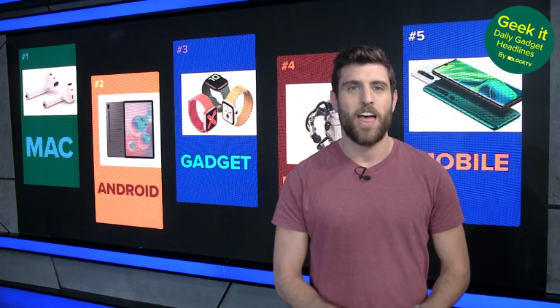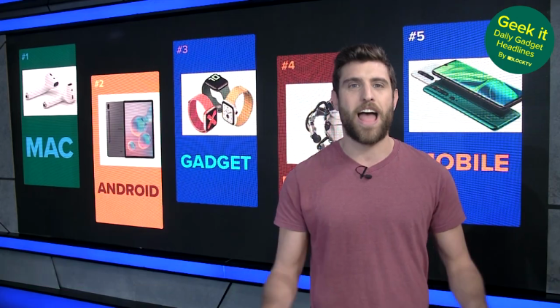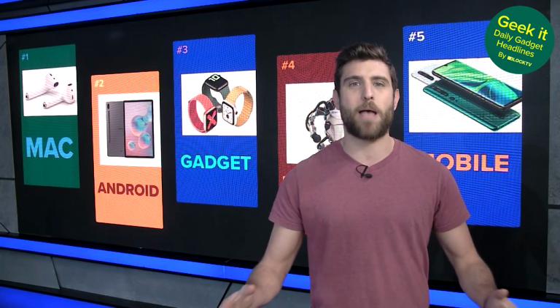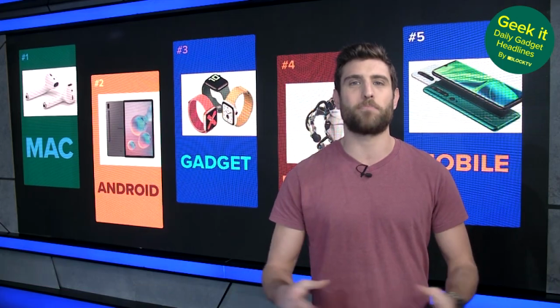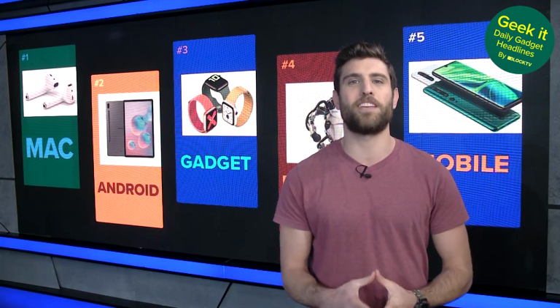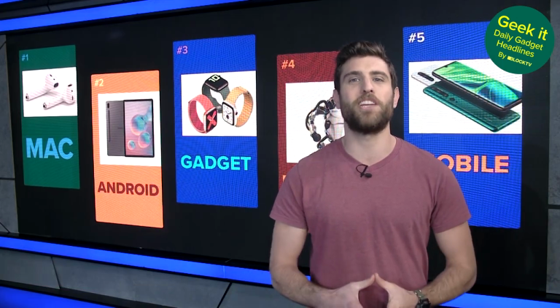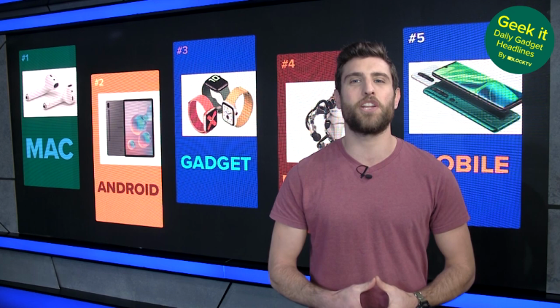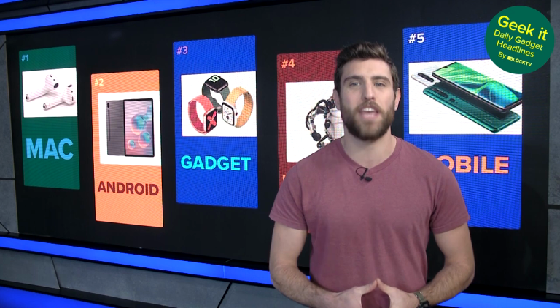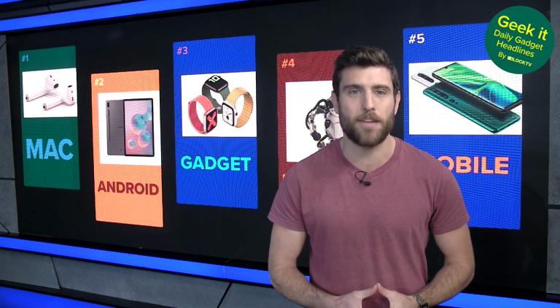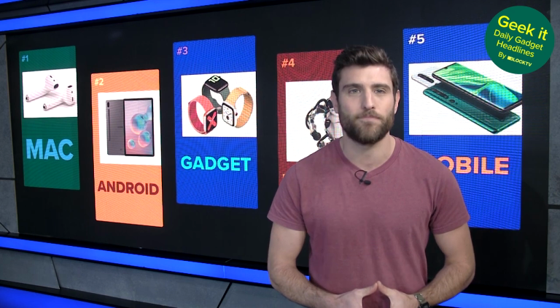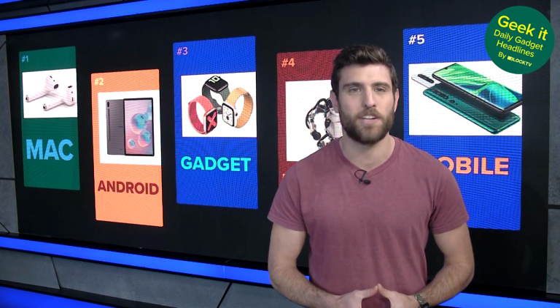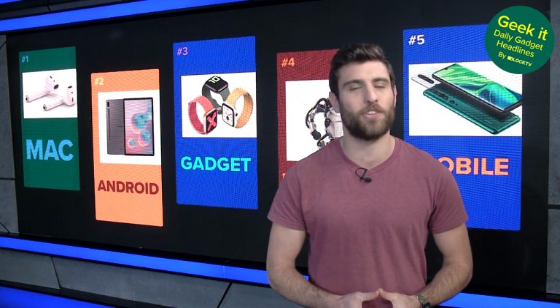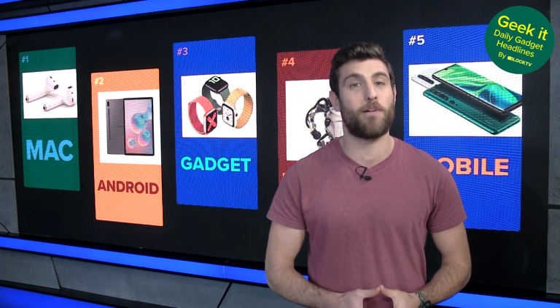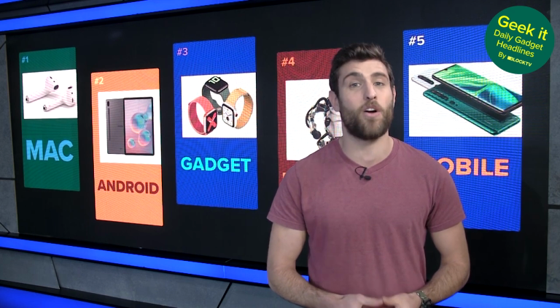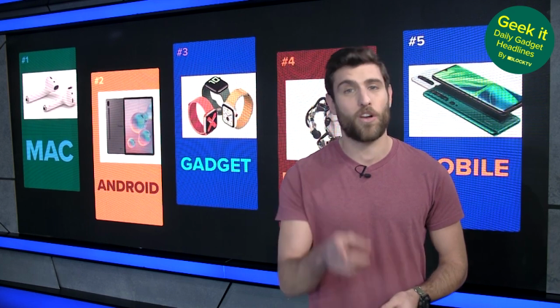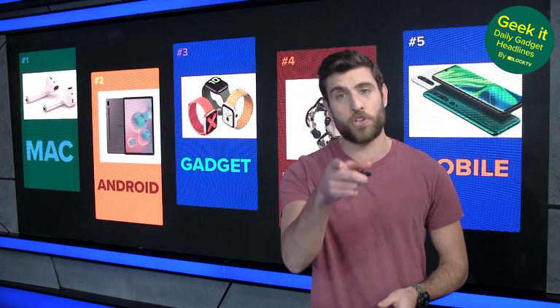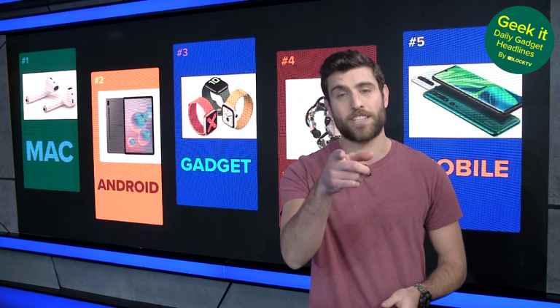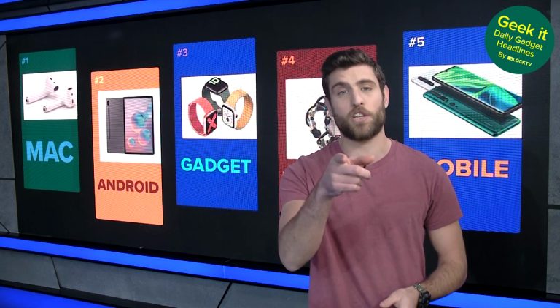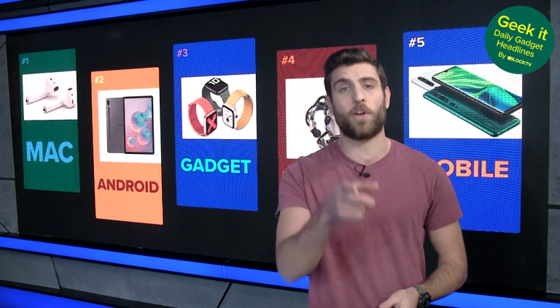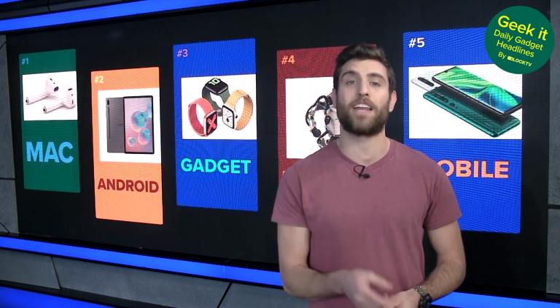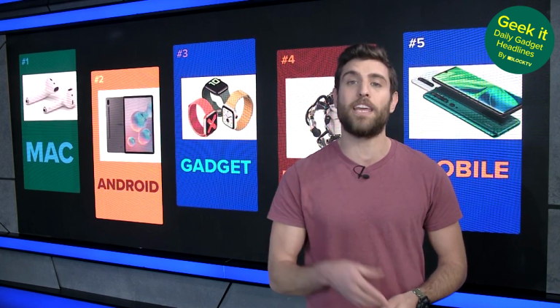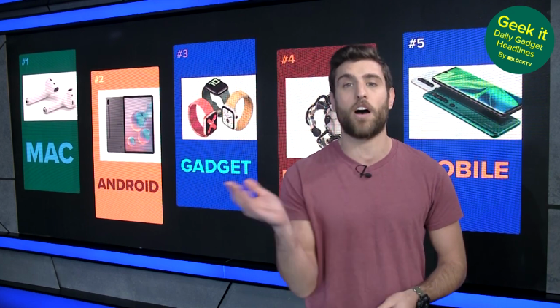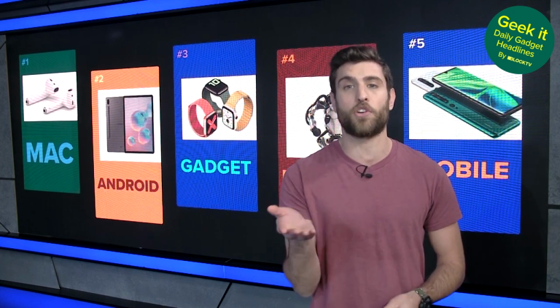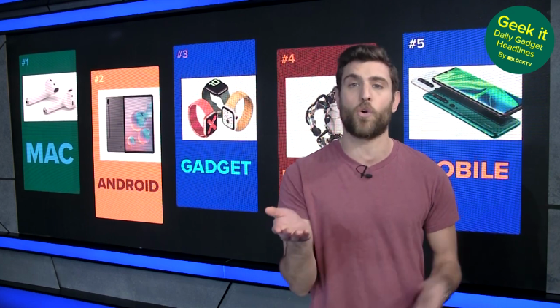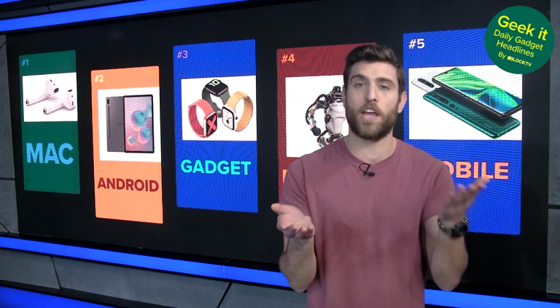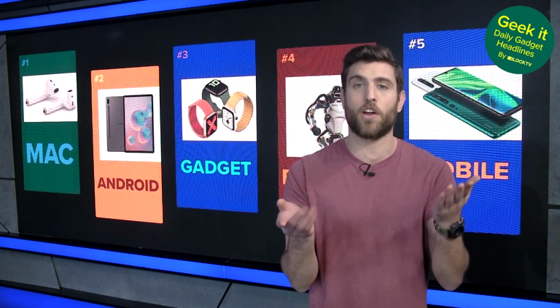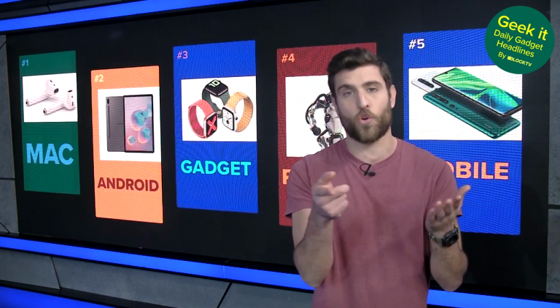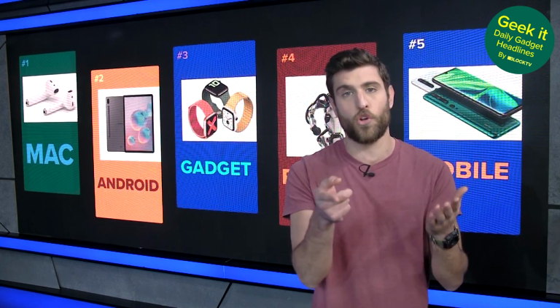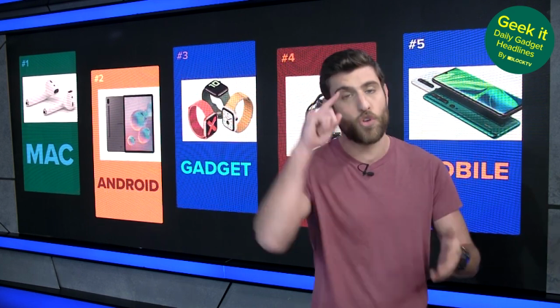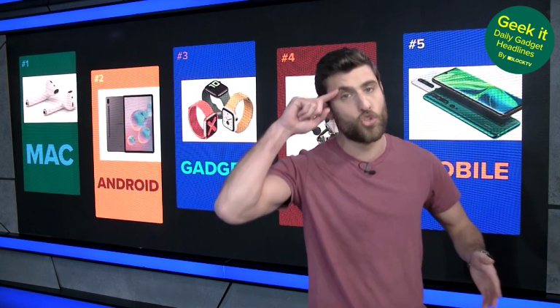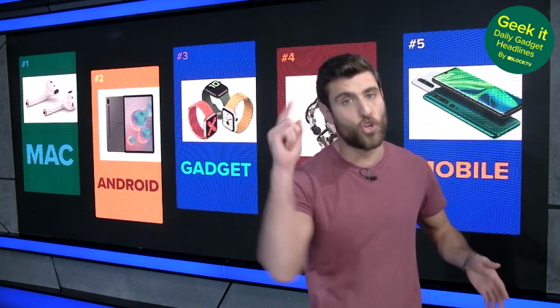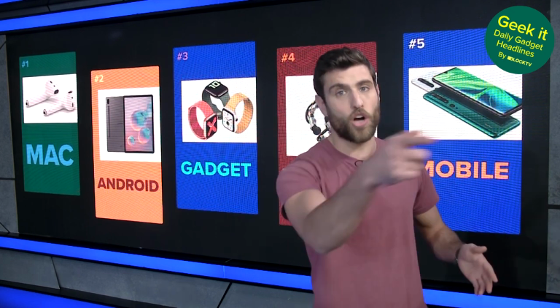That wraps up today's edition of Geek It. Until tomorrow, go check us out on Twitter at geek_it_news. See ya.